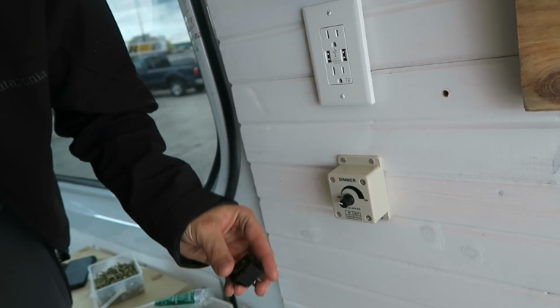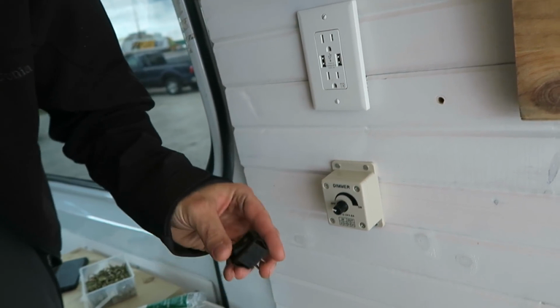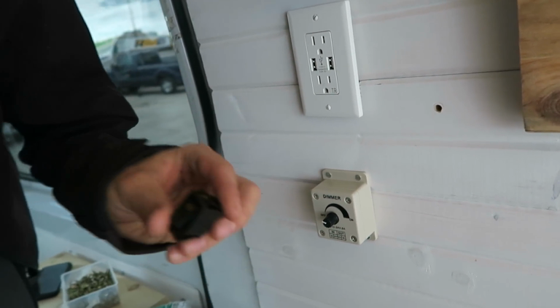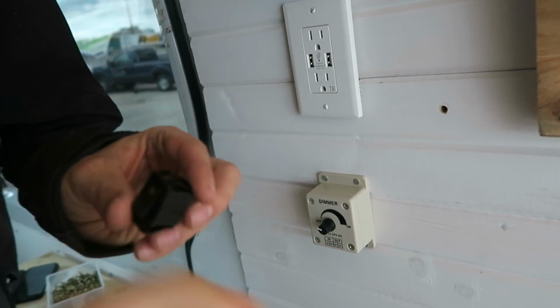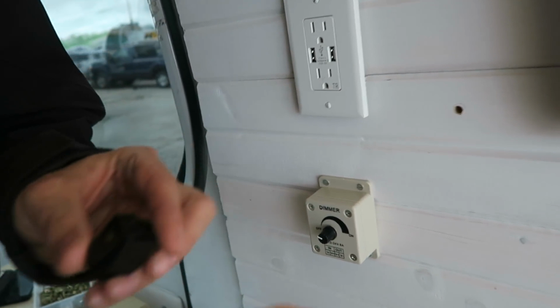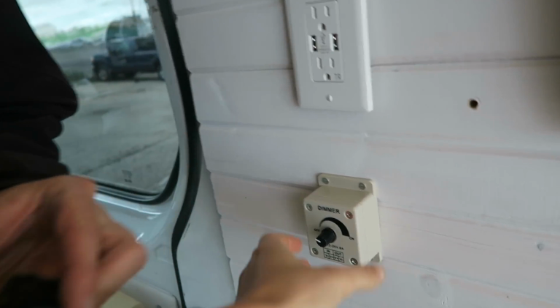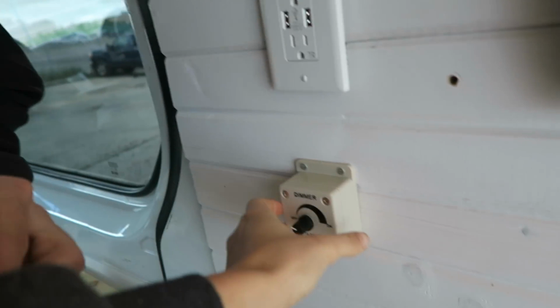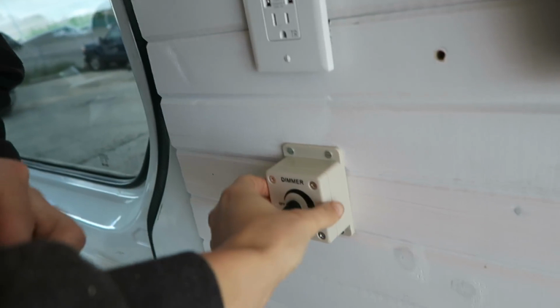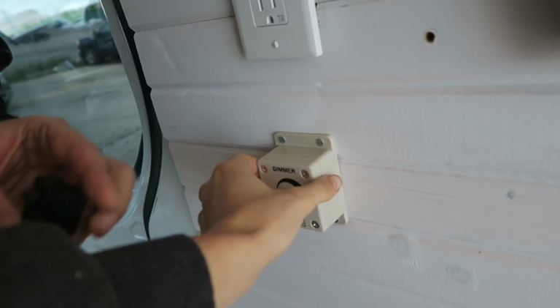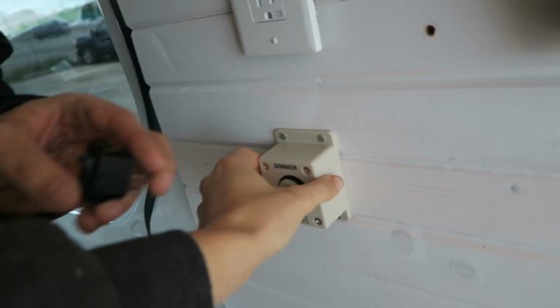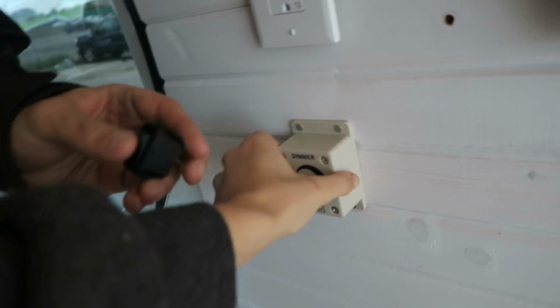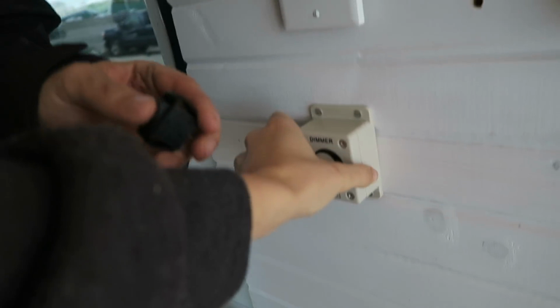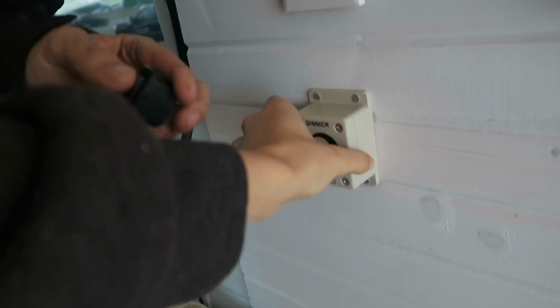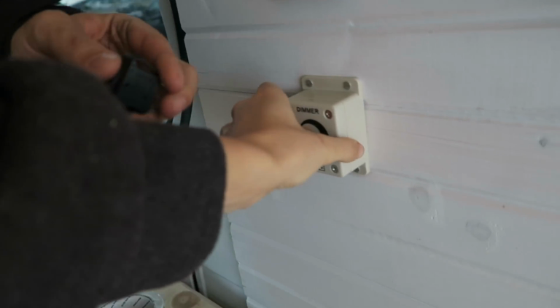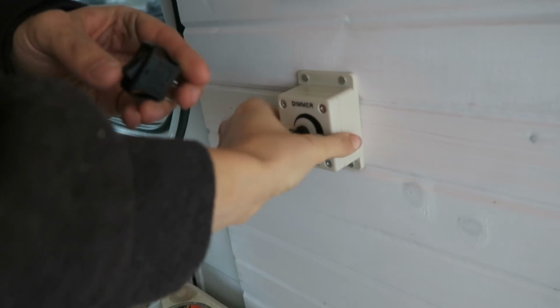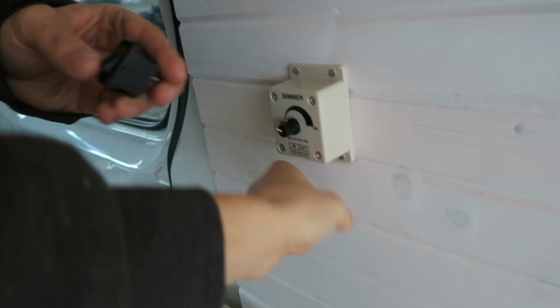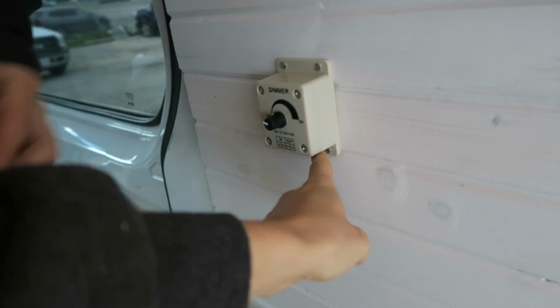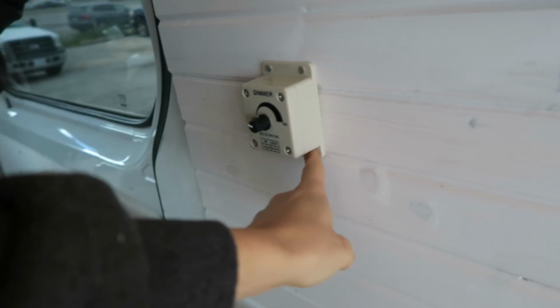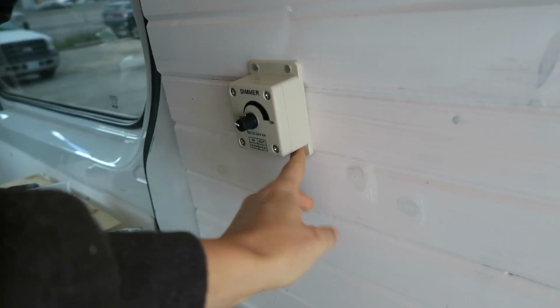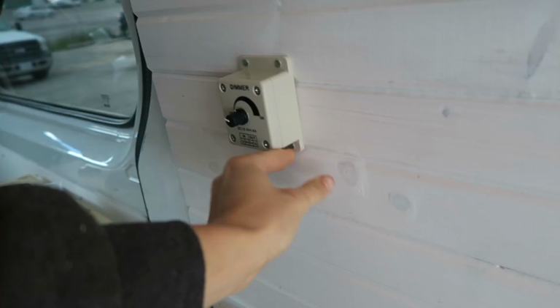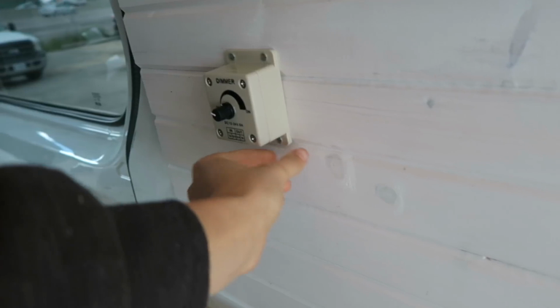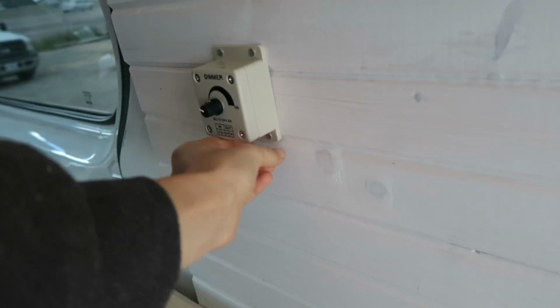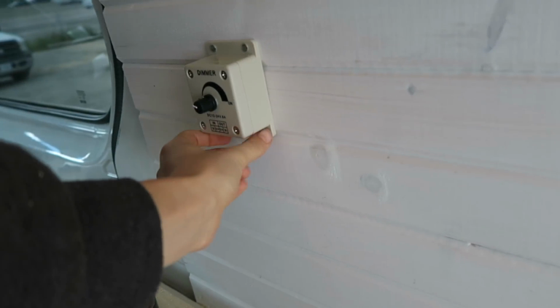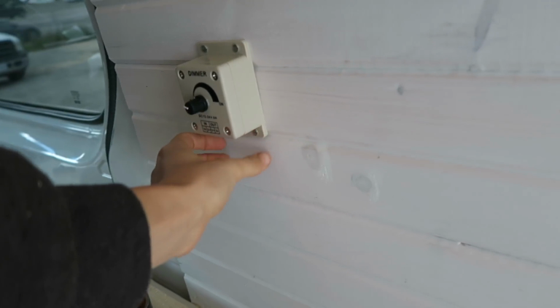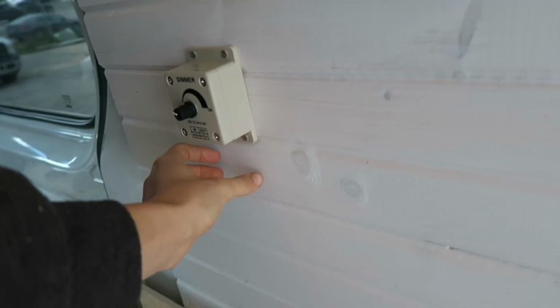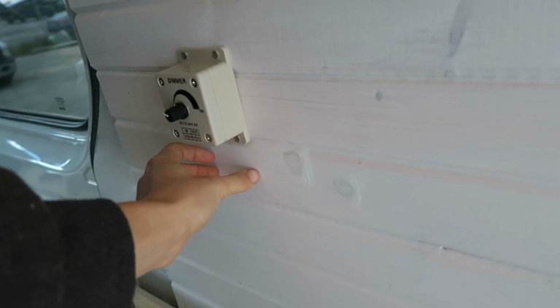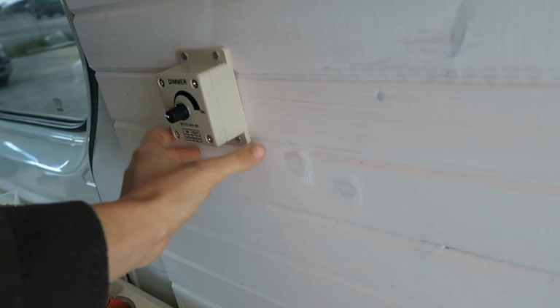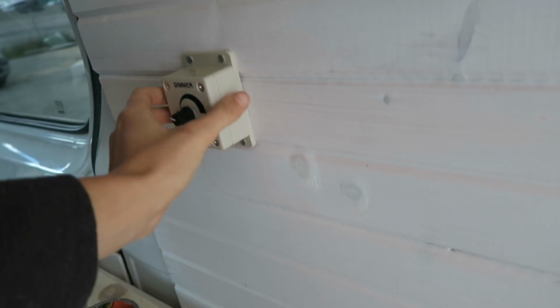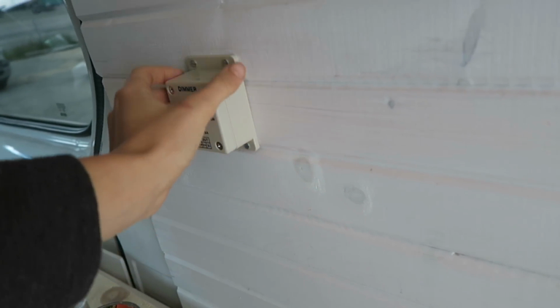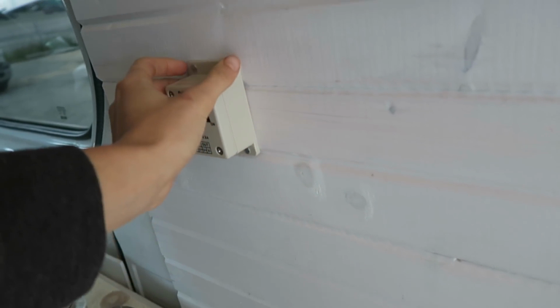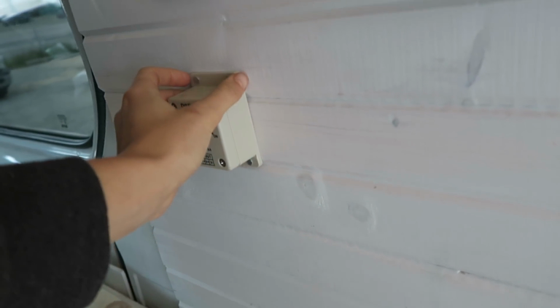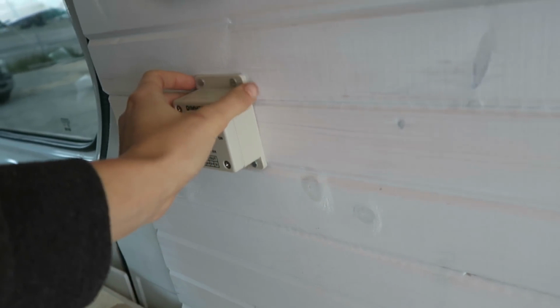It does look so much better. If you don't really understand, there were all these wires so it couldn't sit flush.